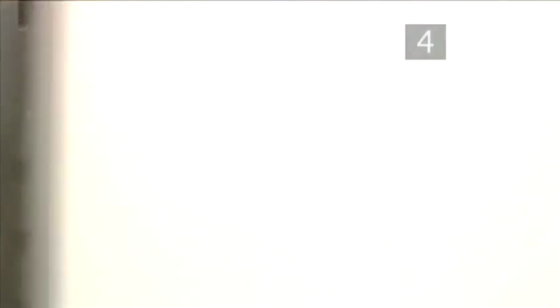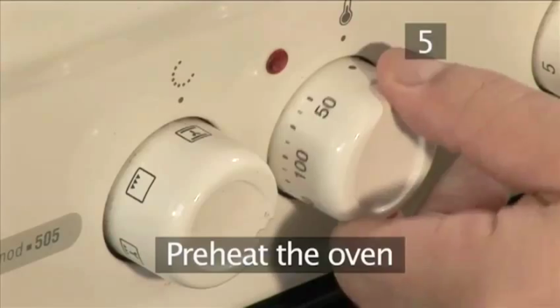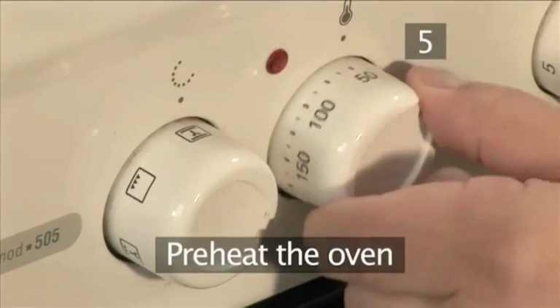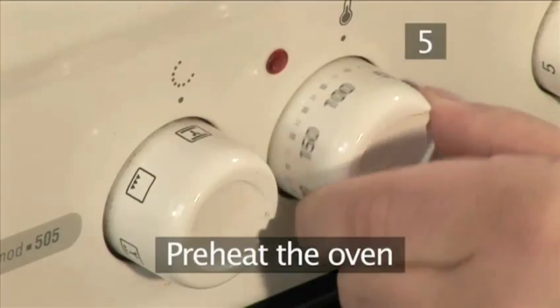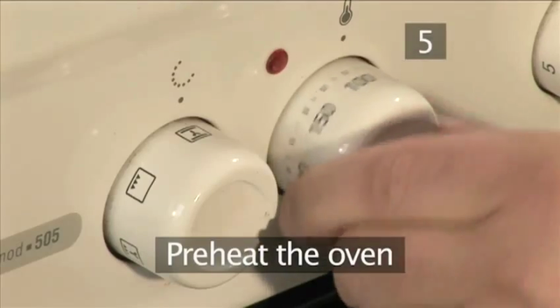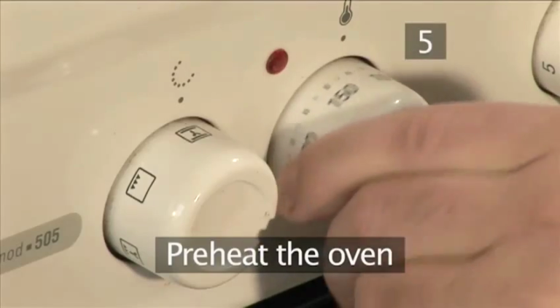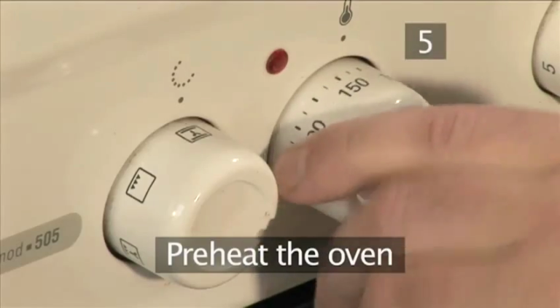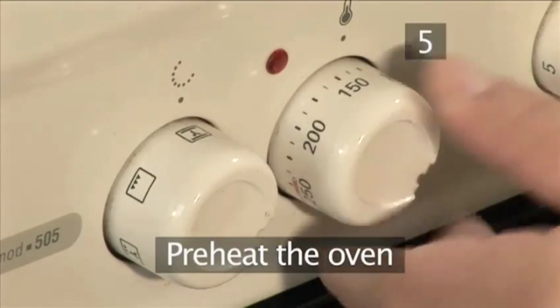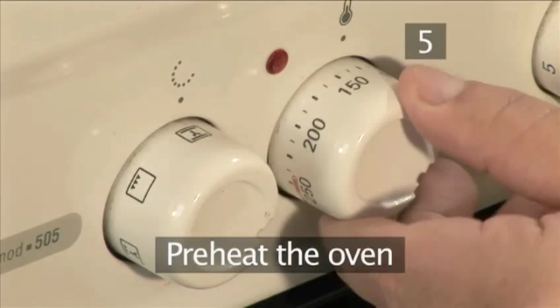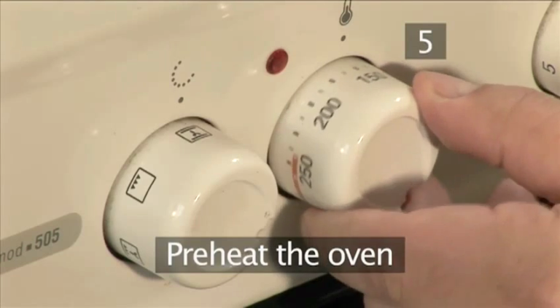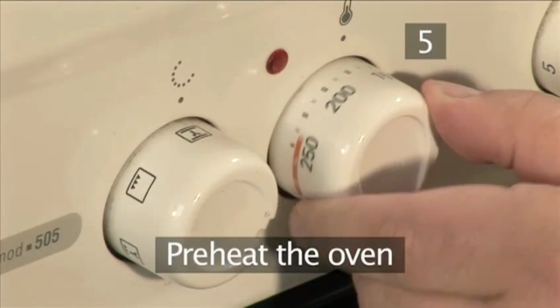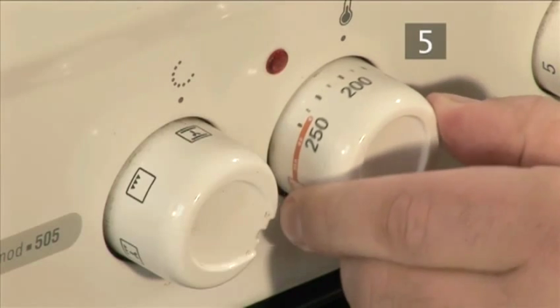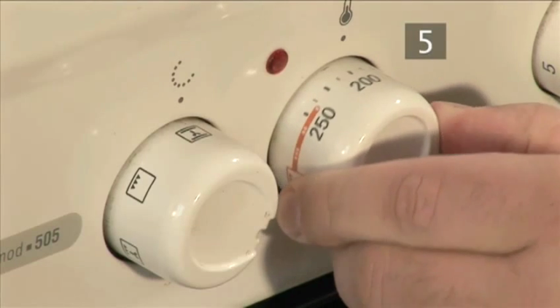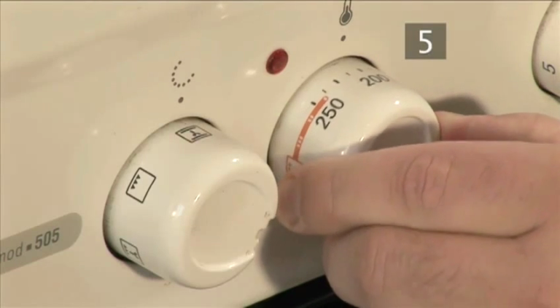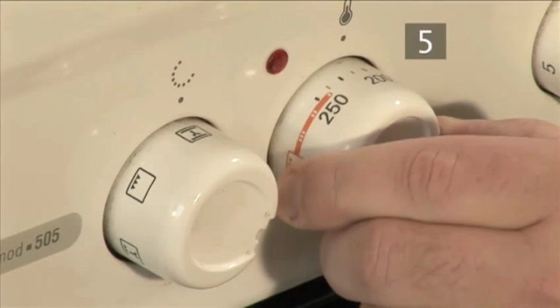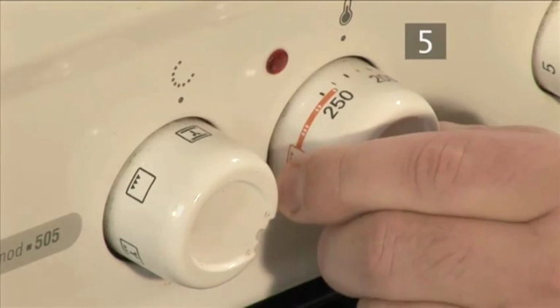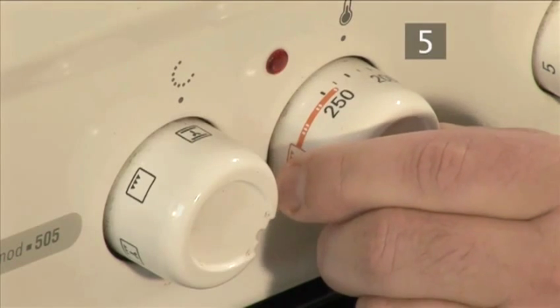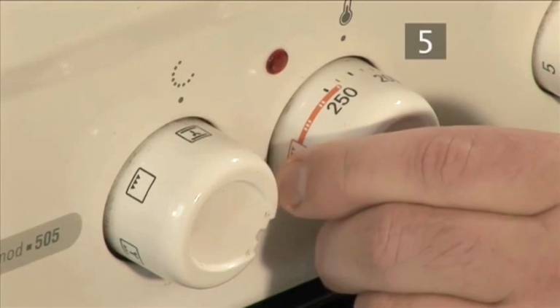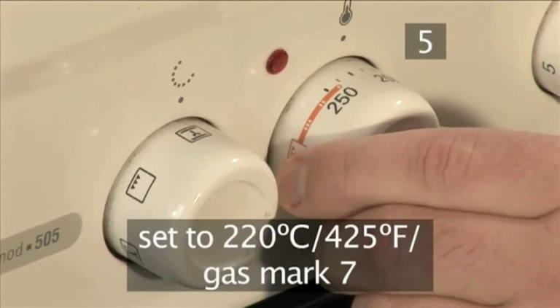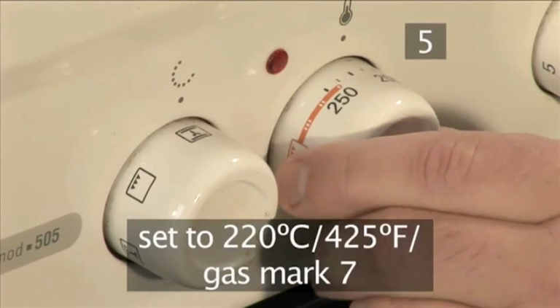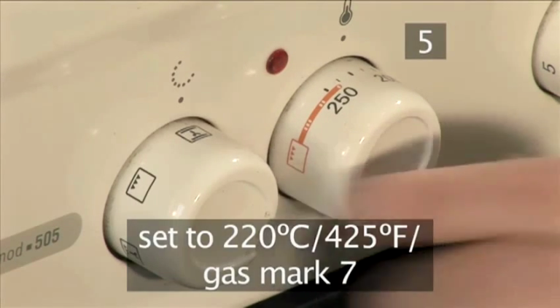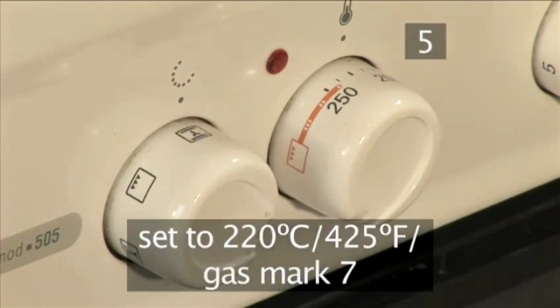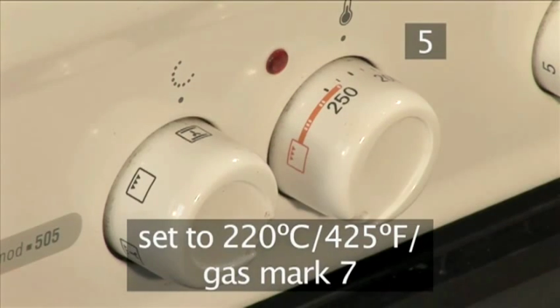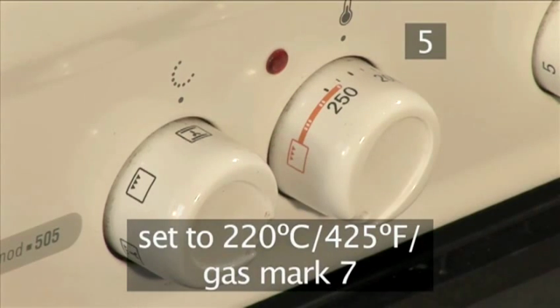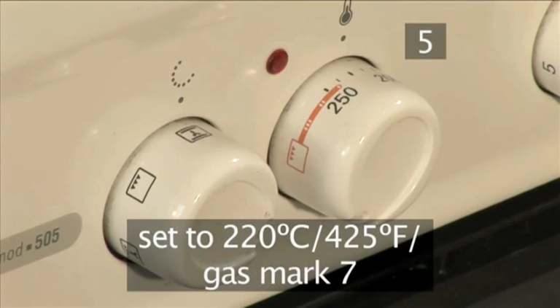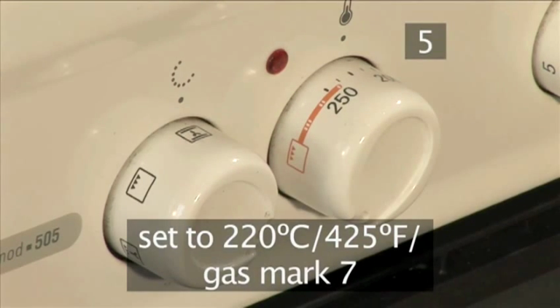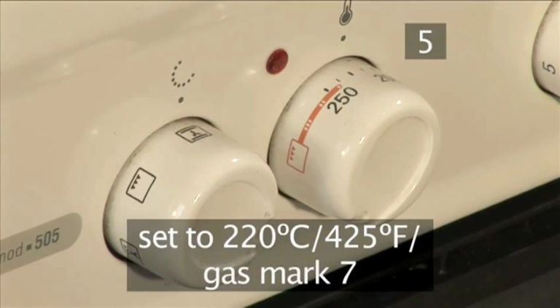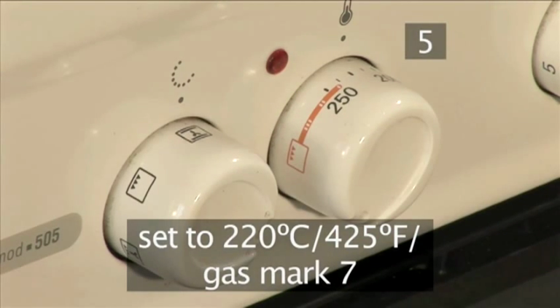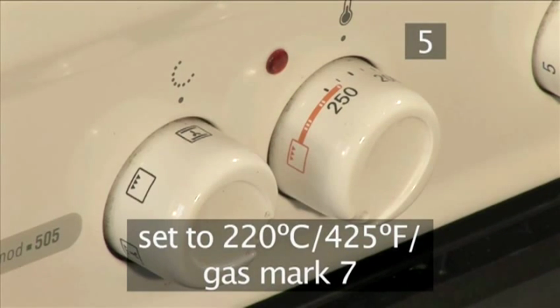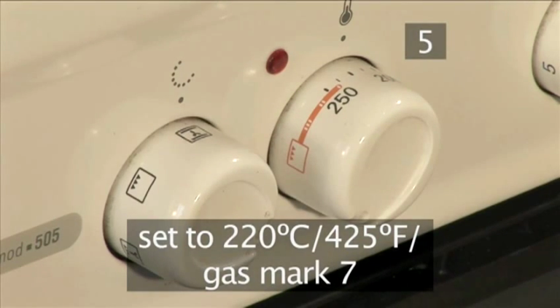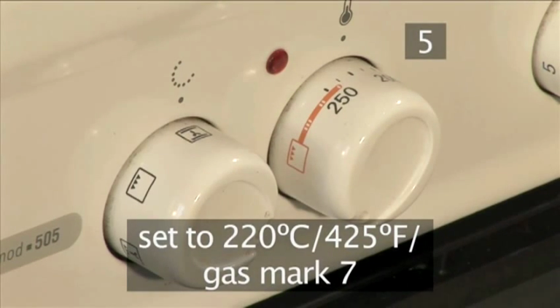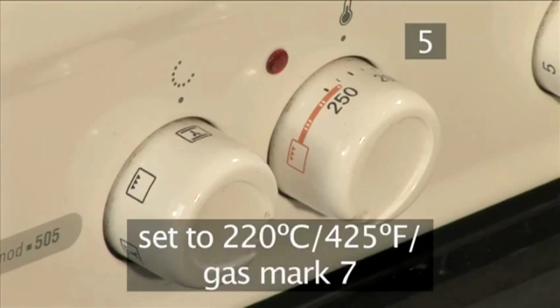Step 5. Preheat the oven. Set your oven to 220 degrees centigrade, or gas mark 7.